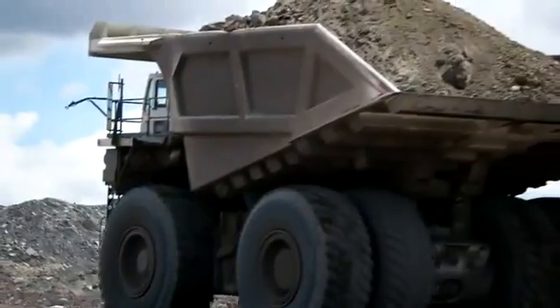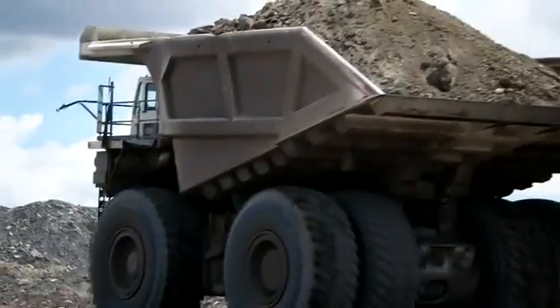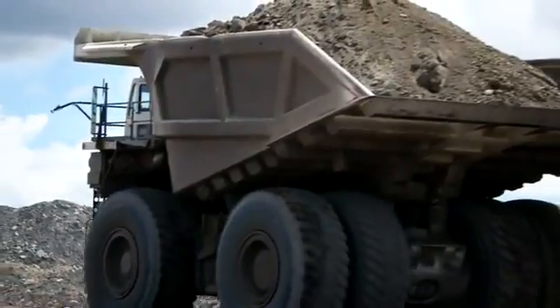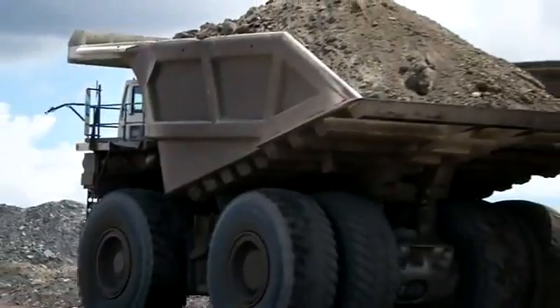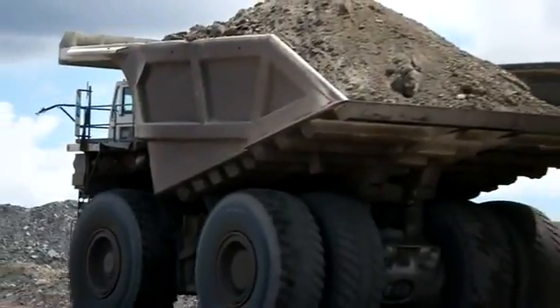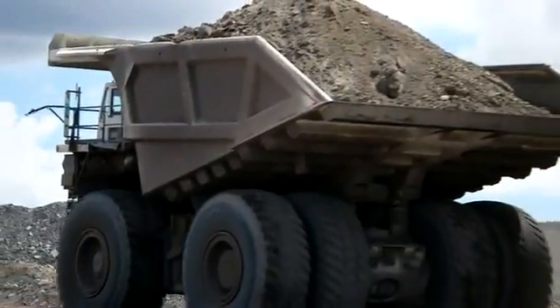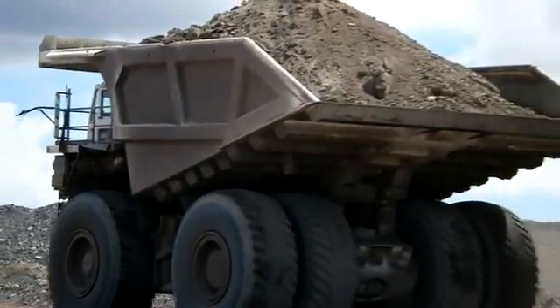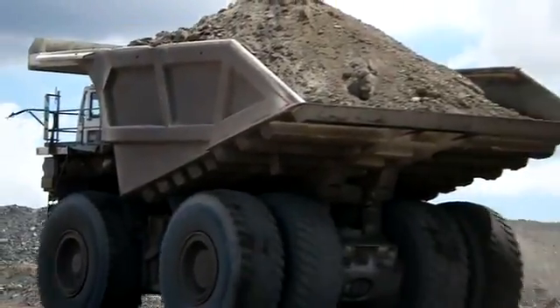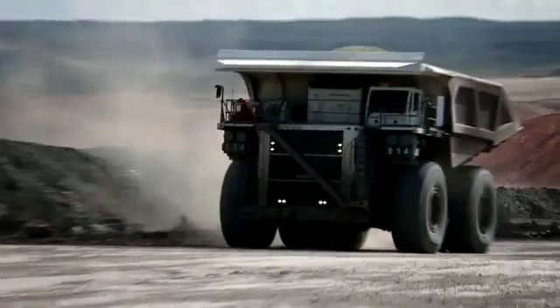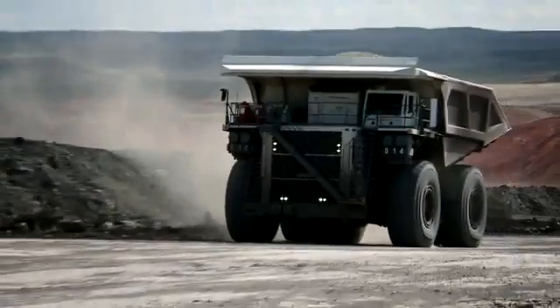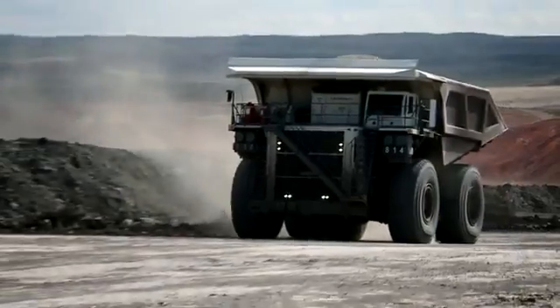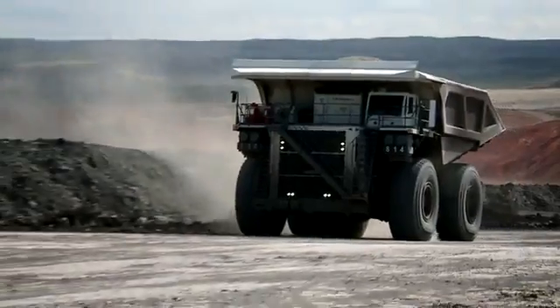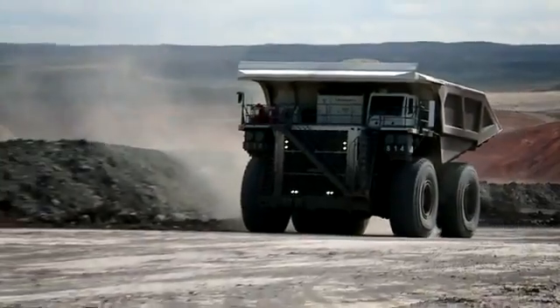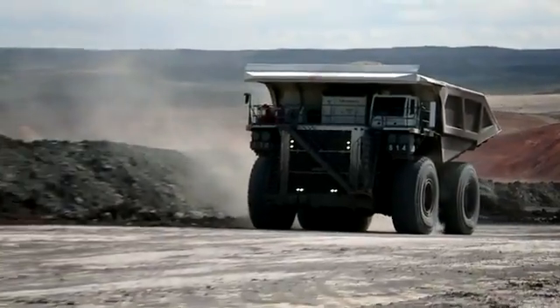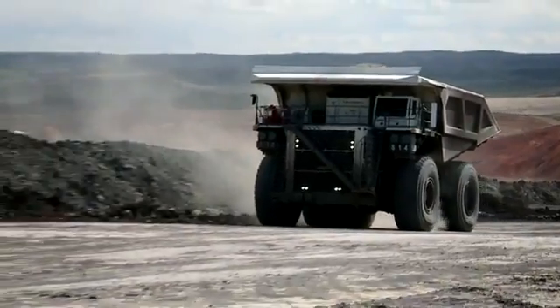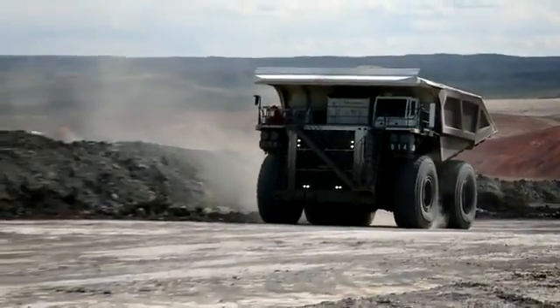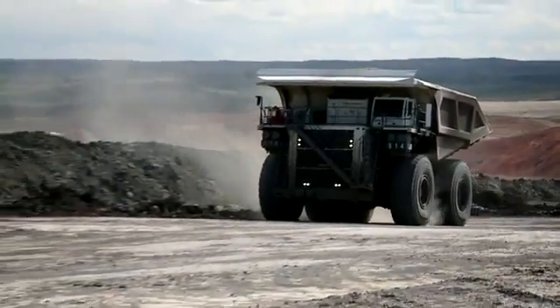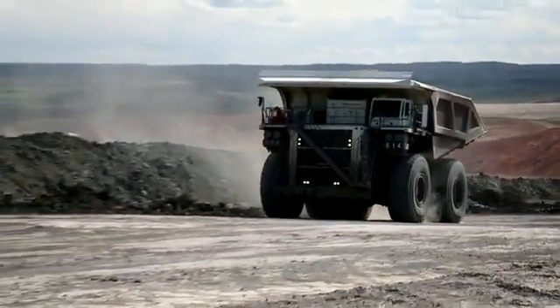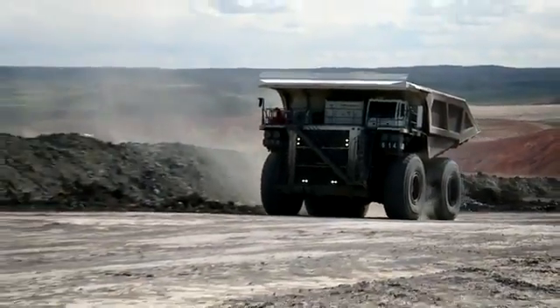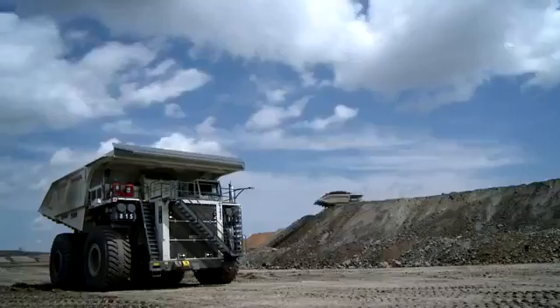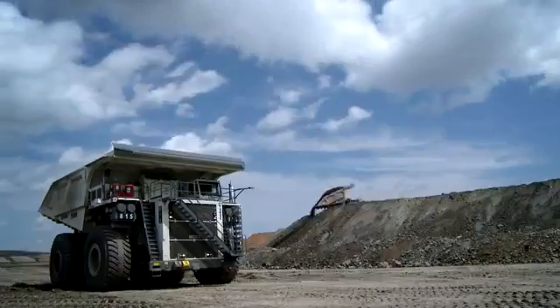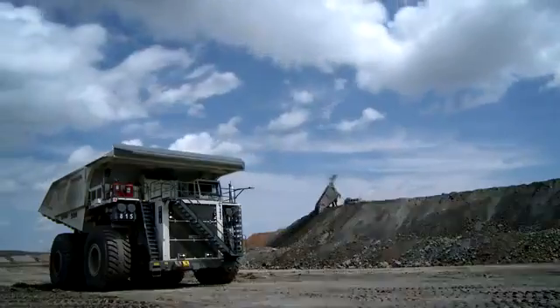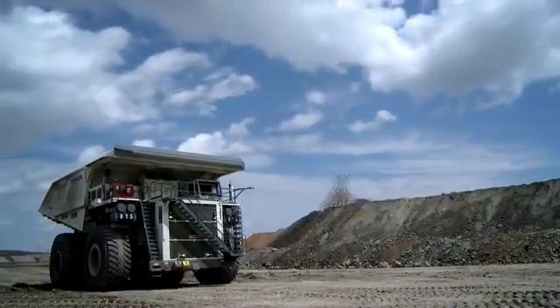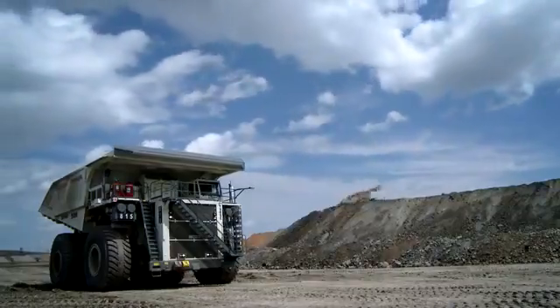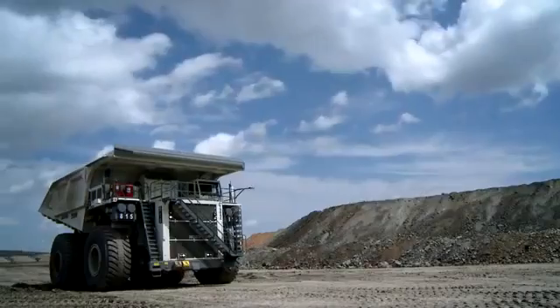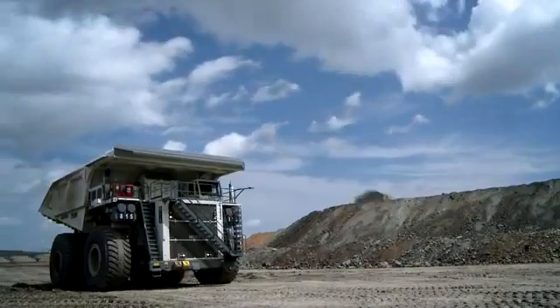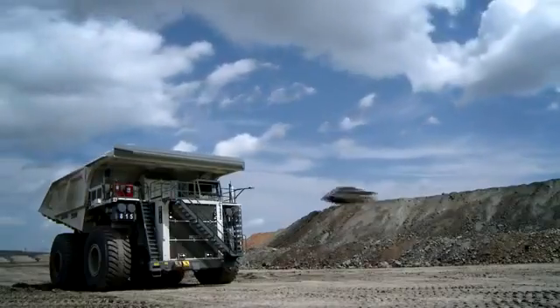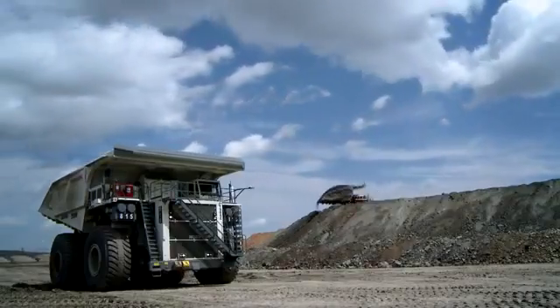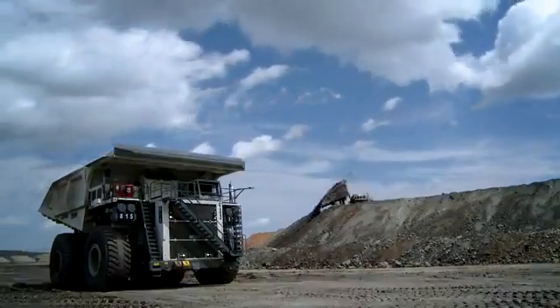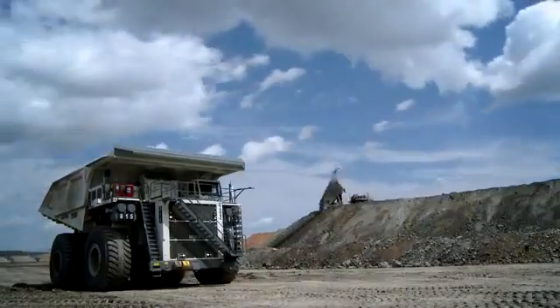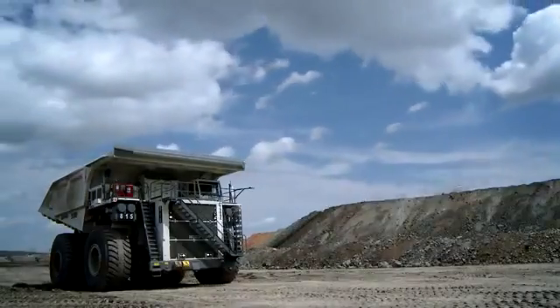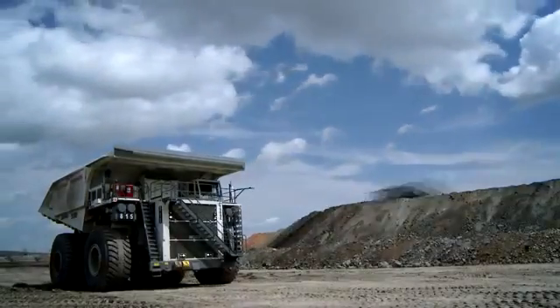The Liebherr T282C — the next level in productivity.